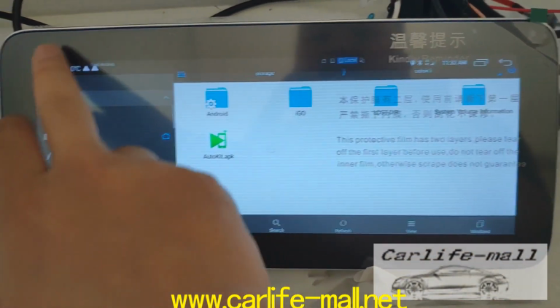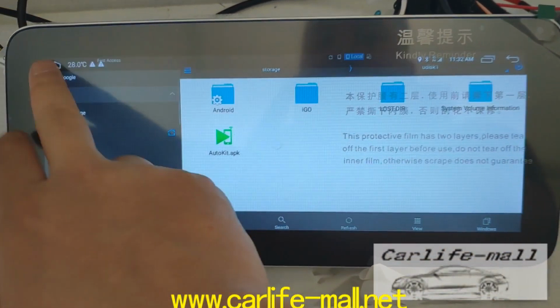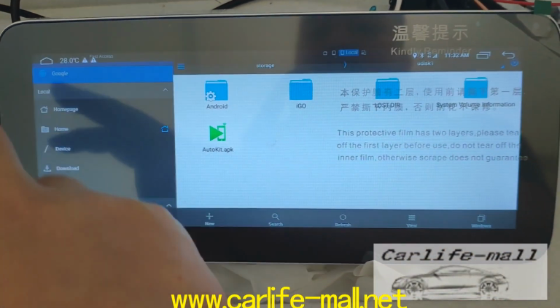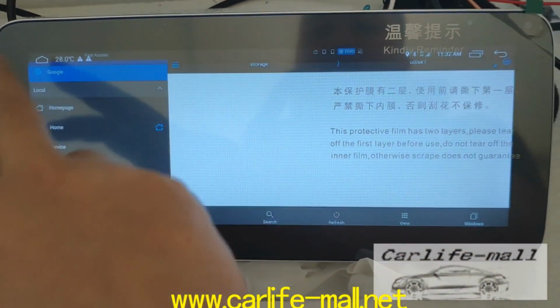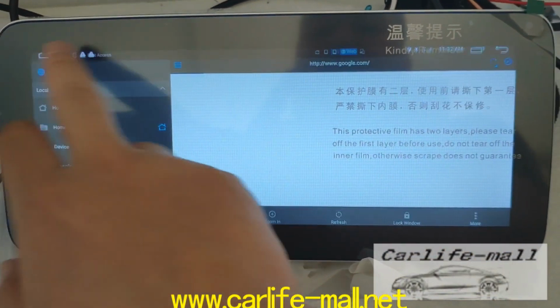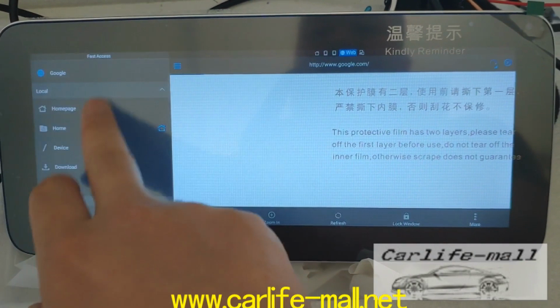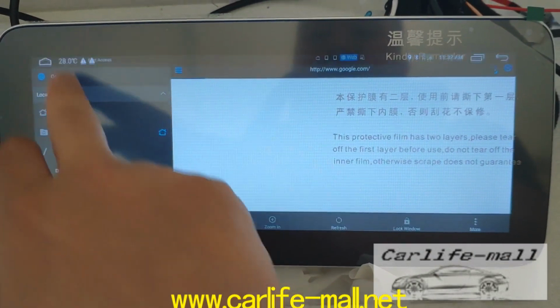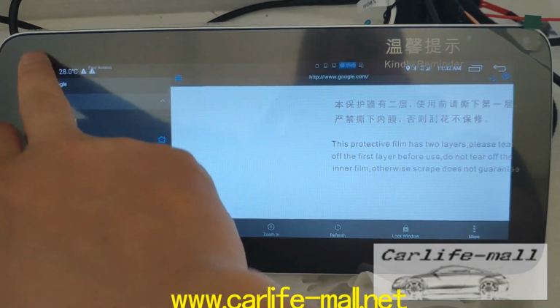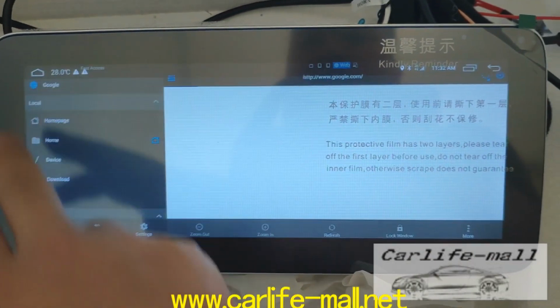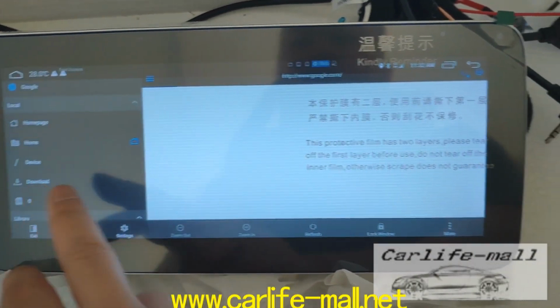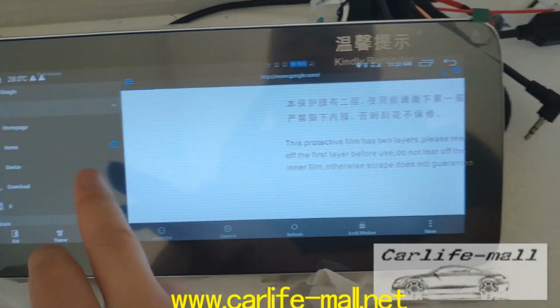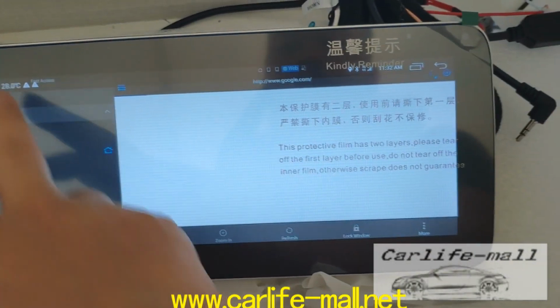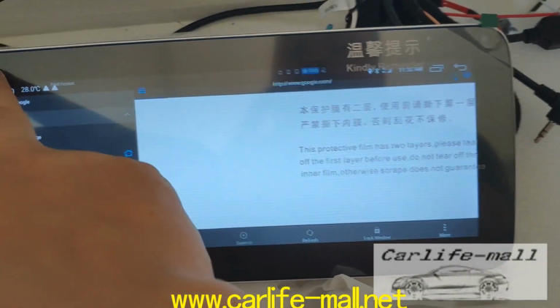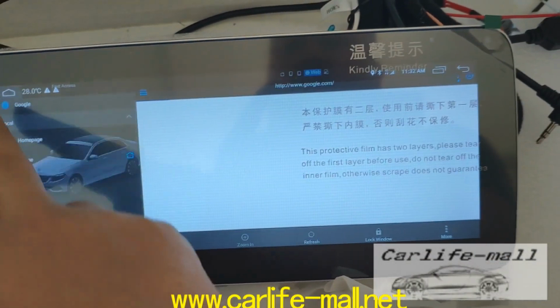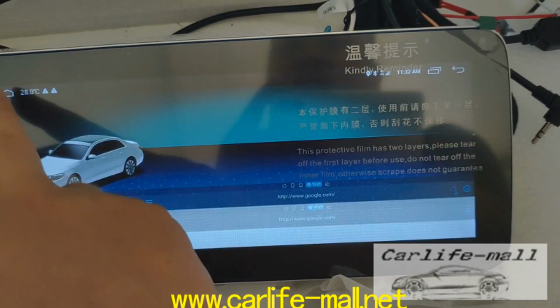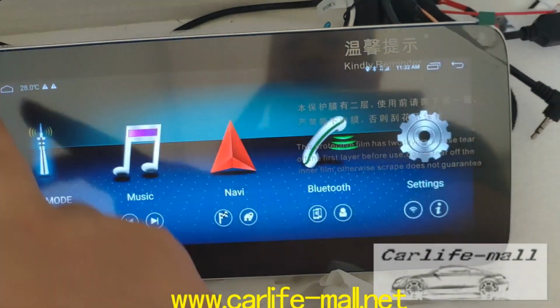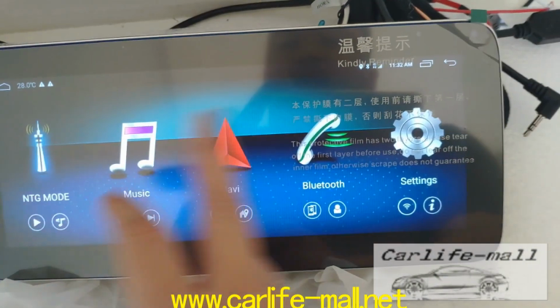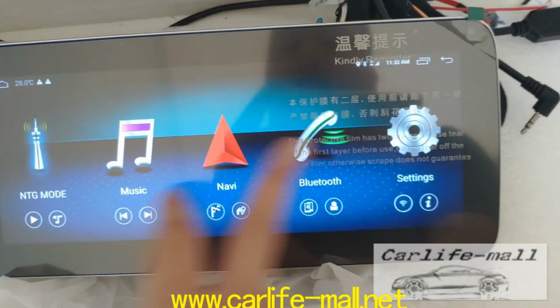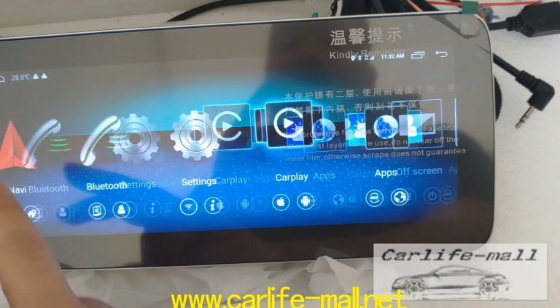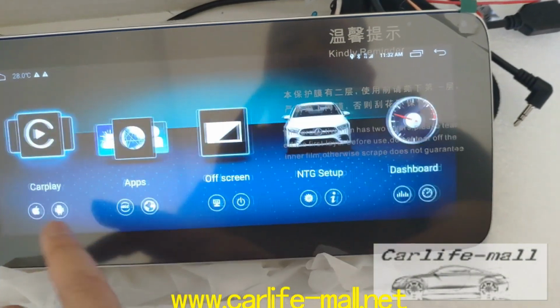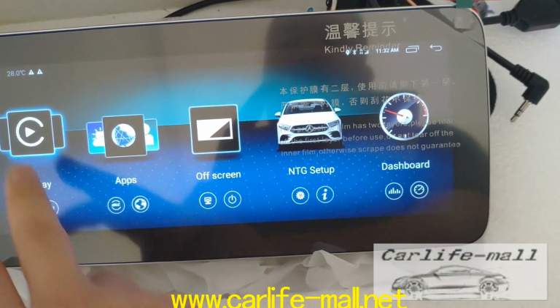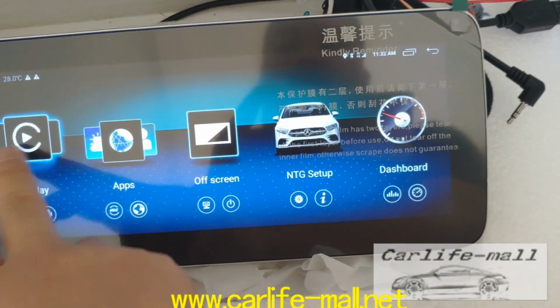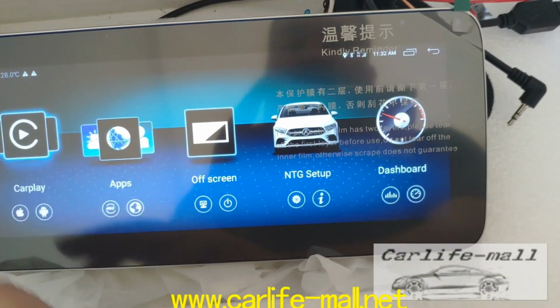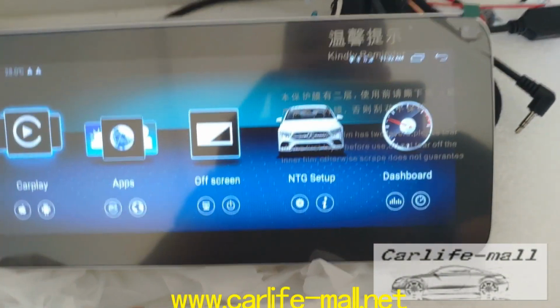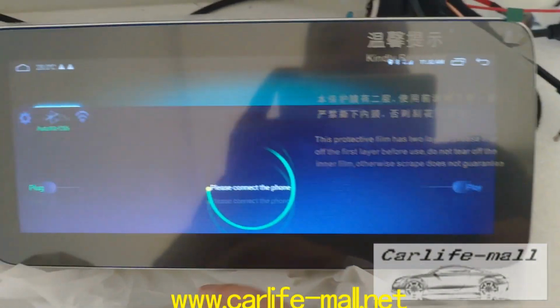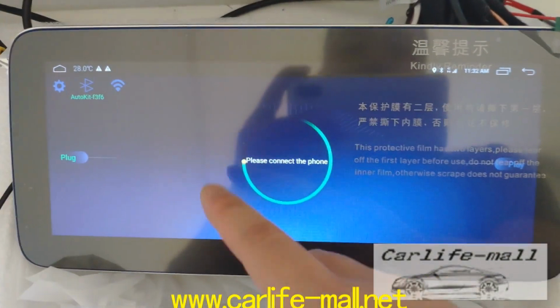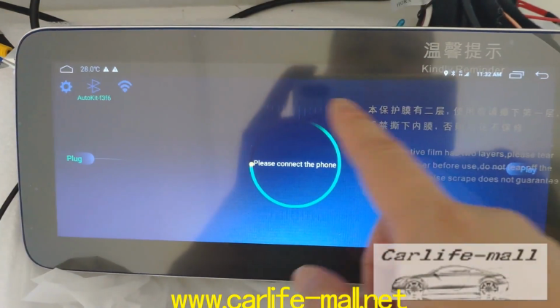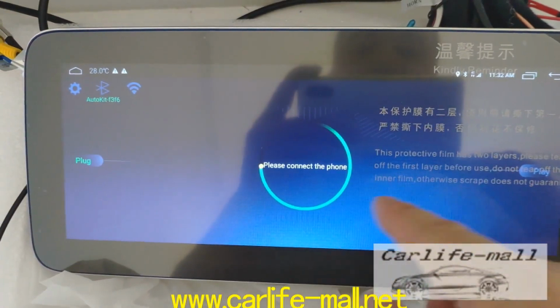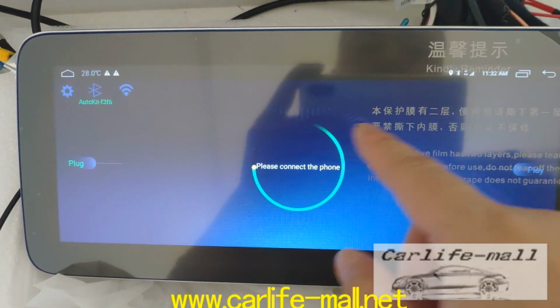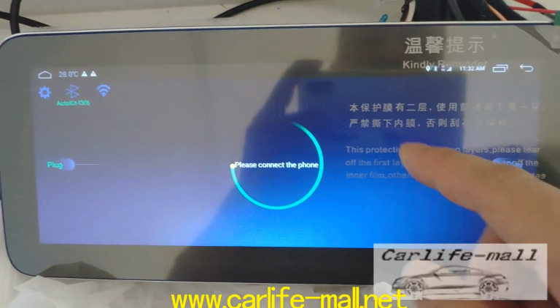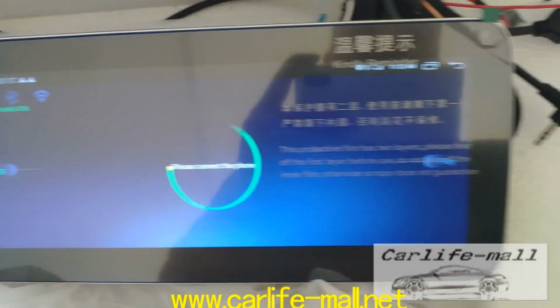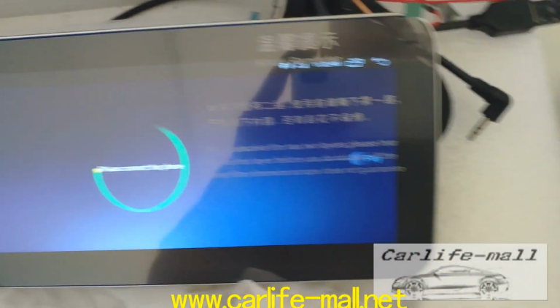And if you get it from us, we install the software for you and CarPlay is in the background.